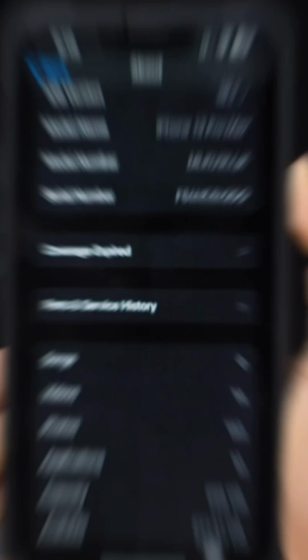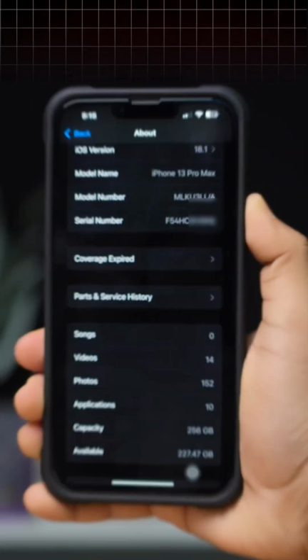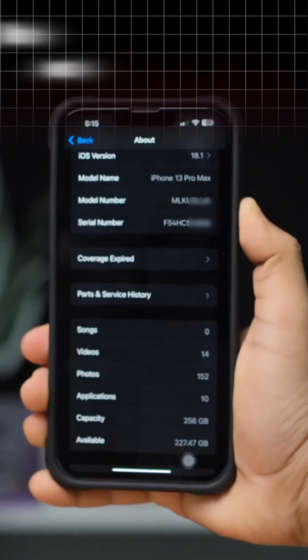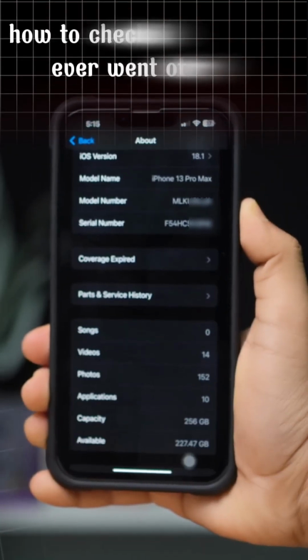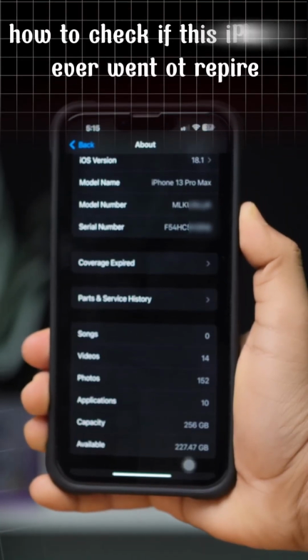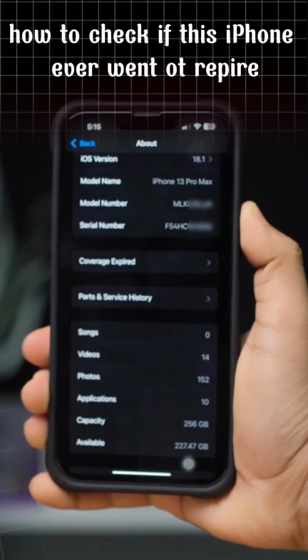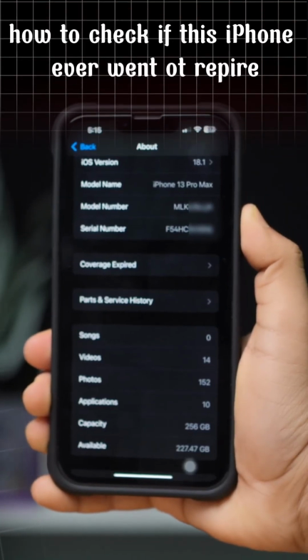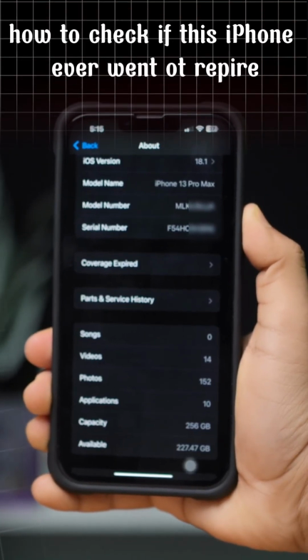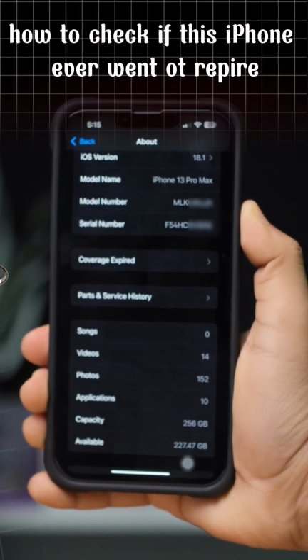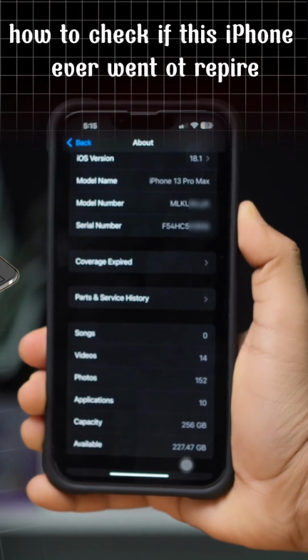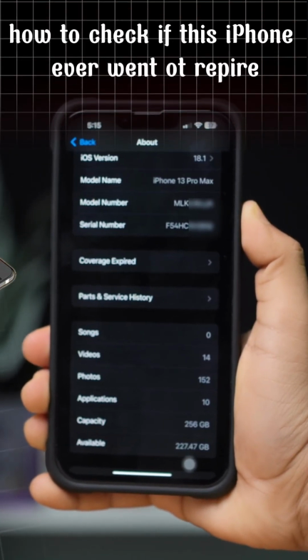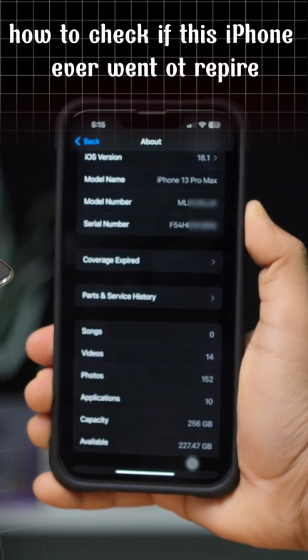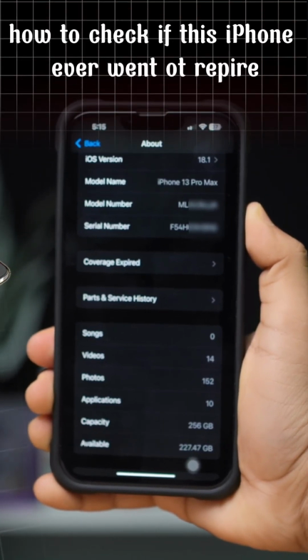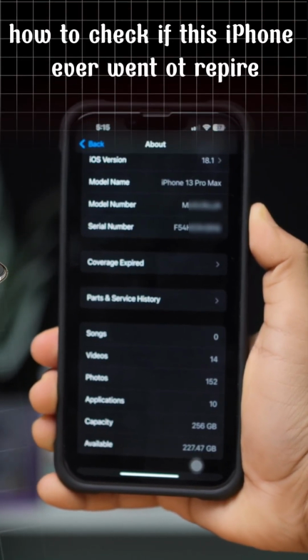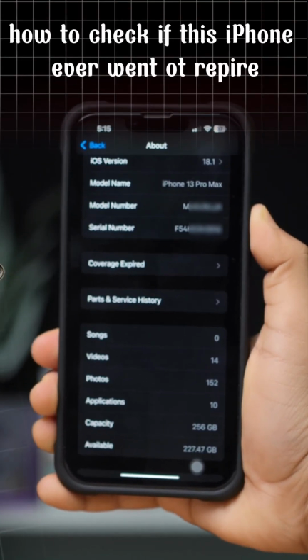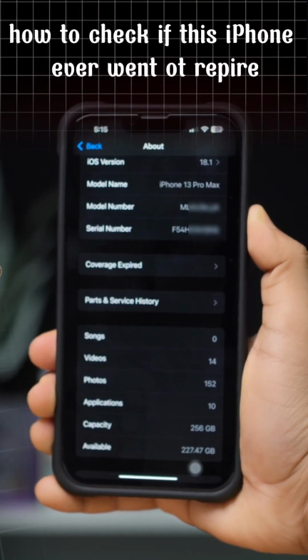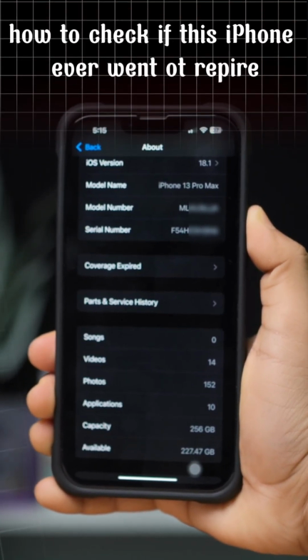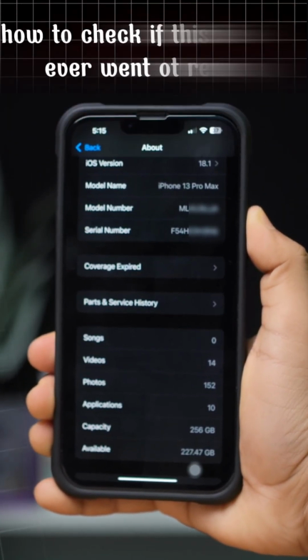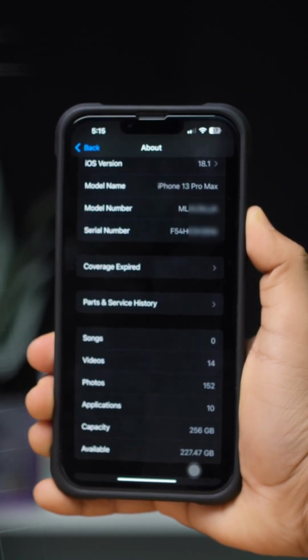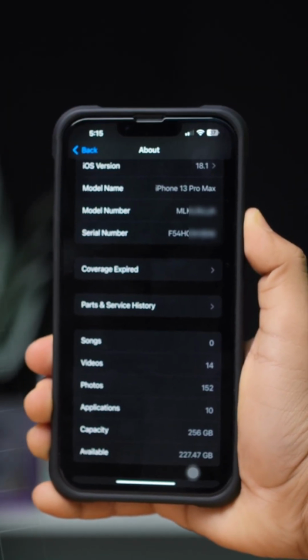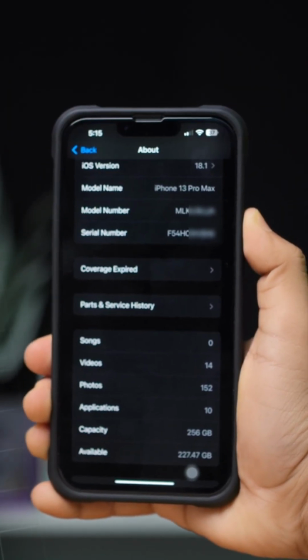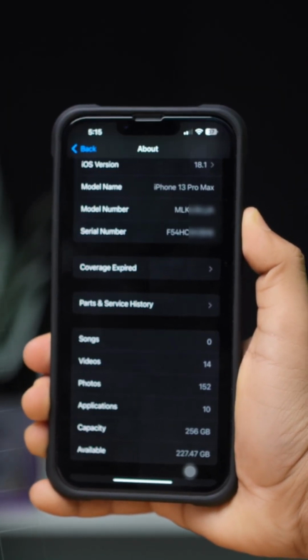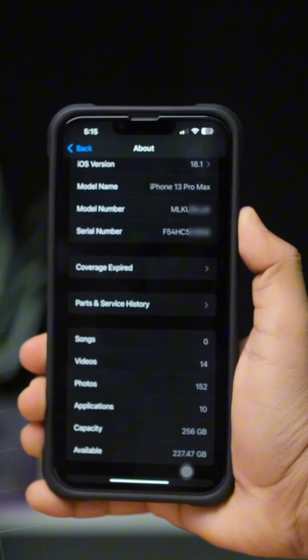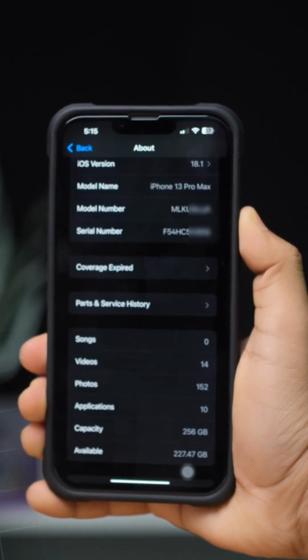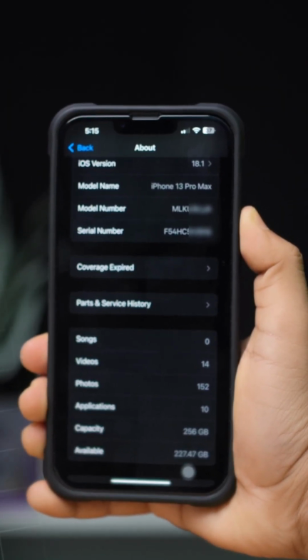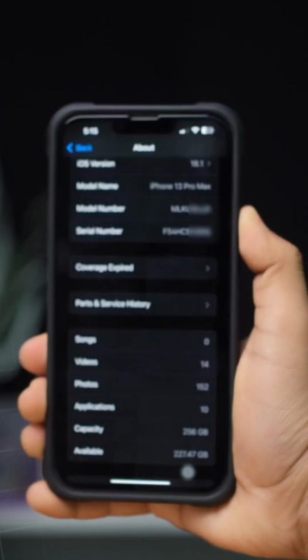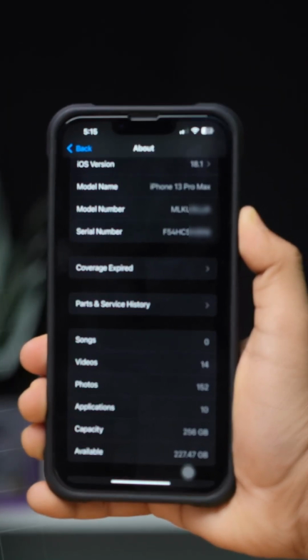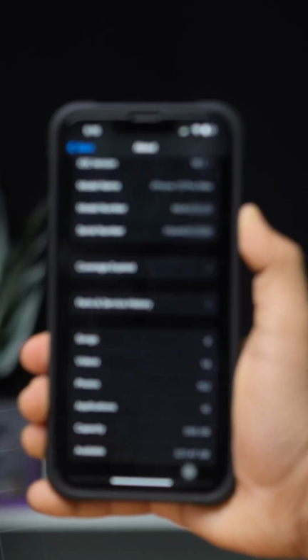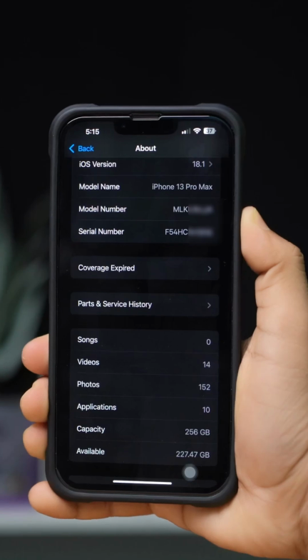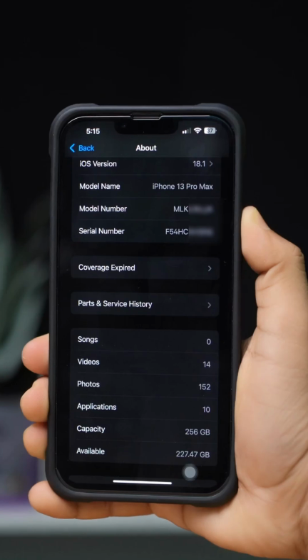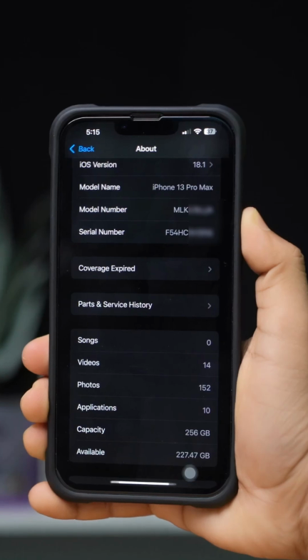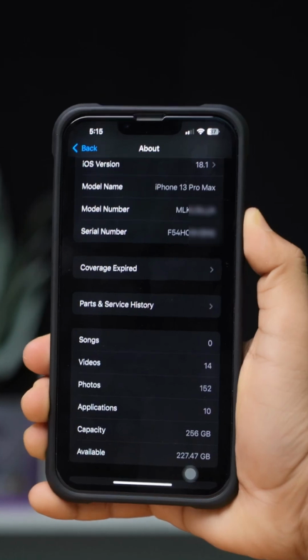Are you wondering if your iPhone has ever been to a repair shop? There are a few advanced methods to find out.